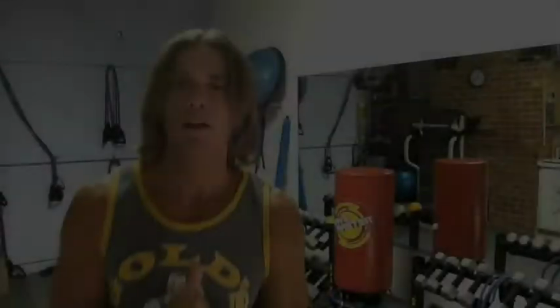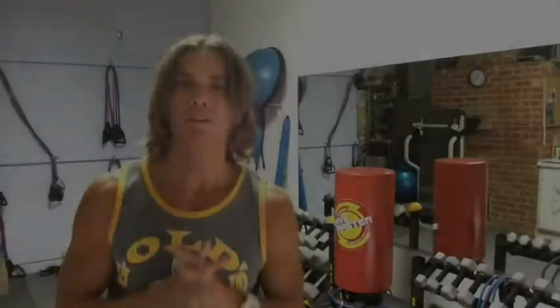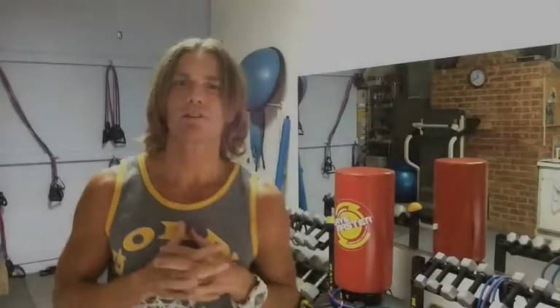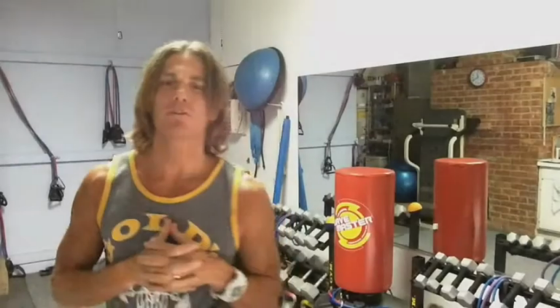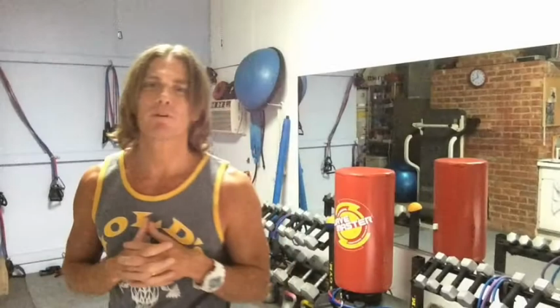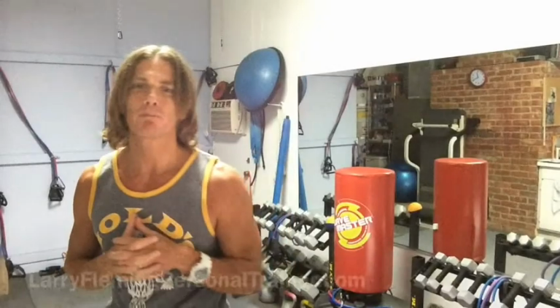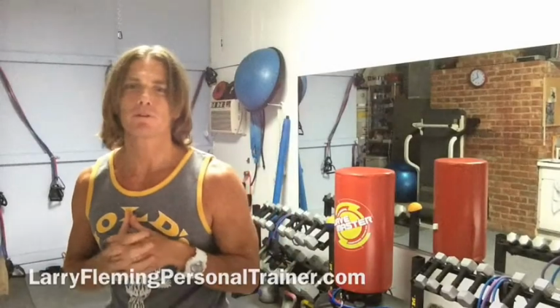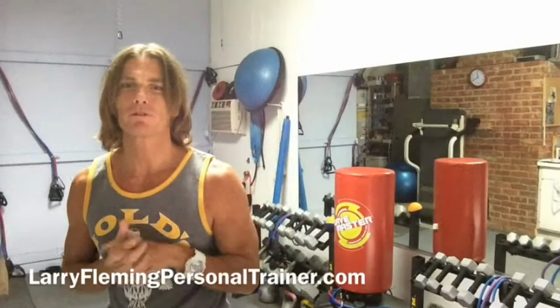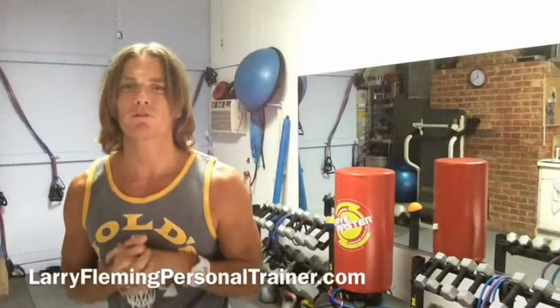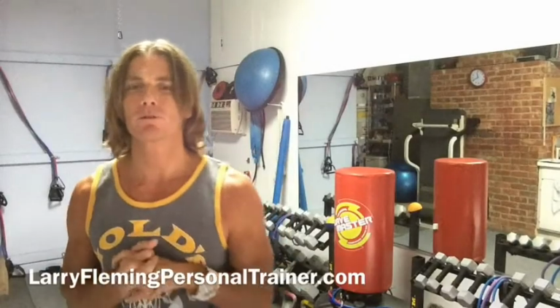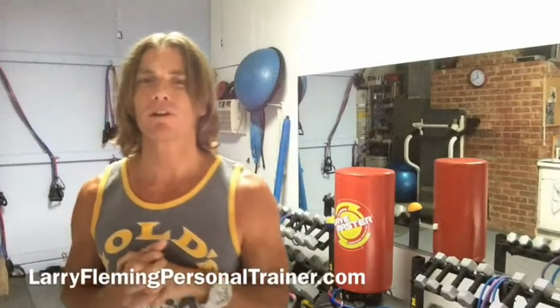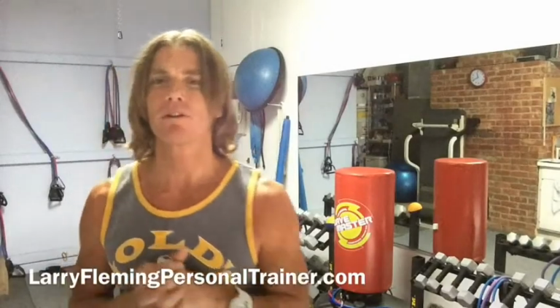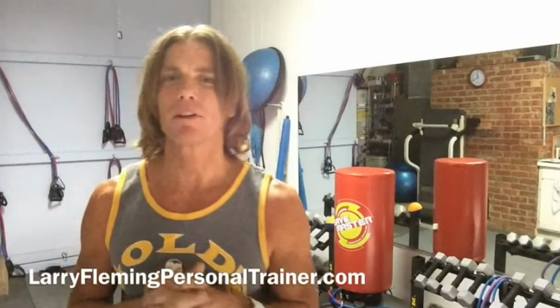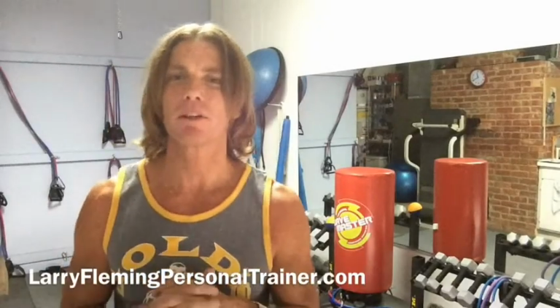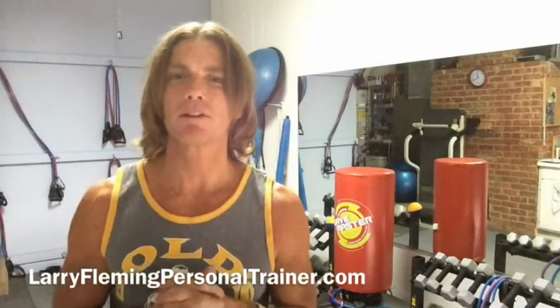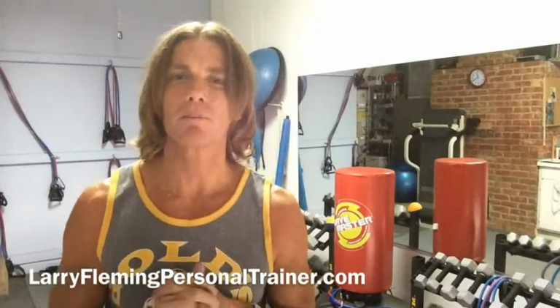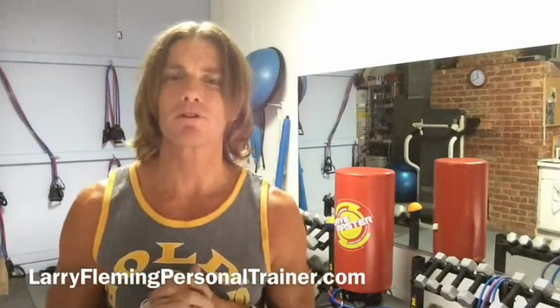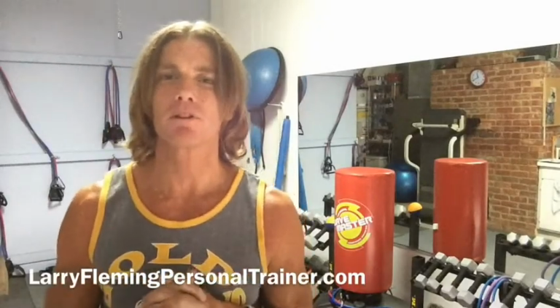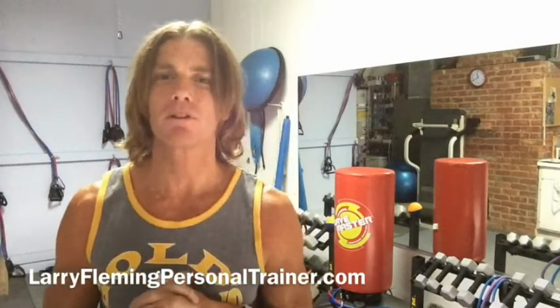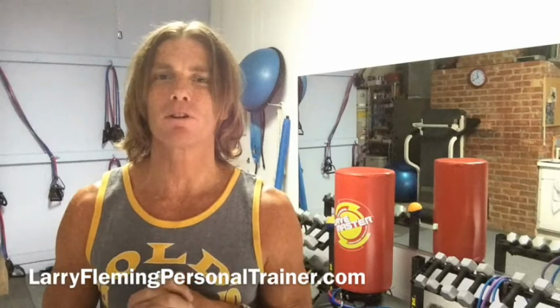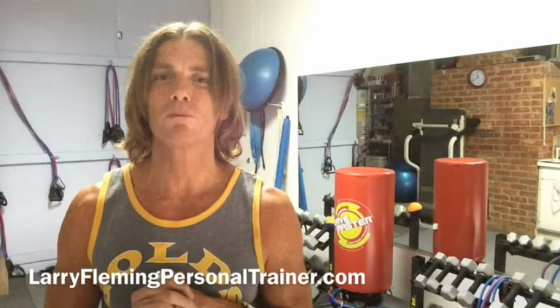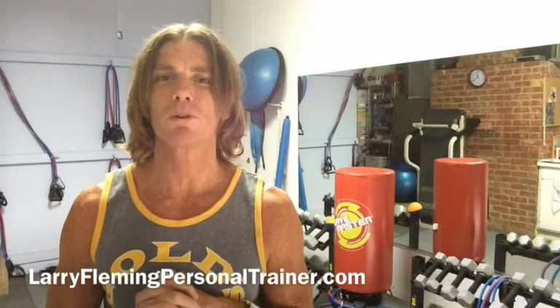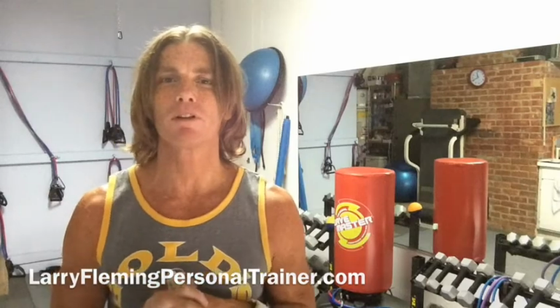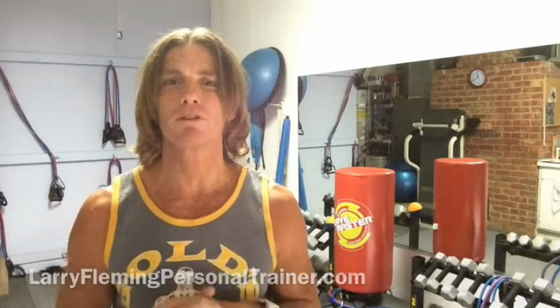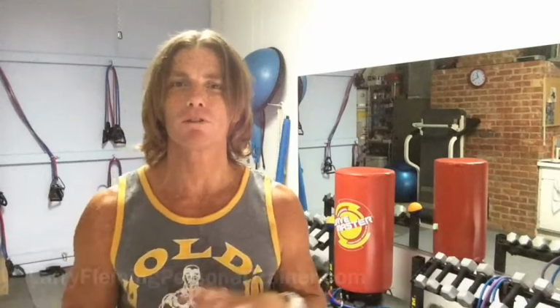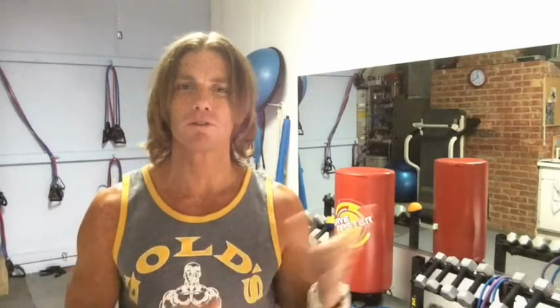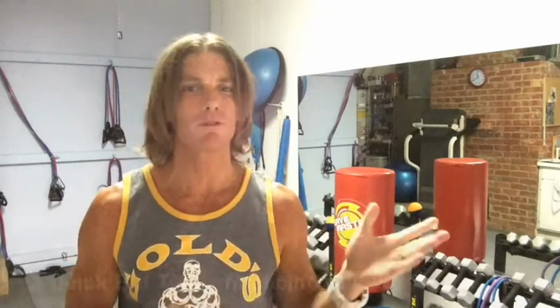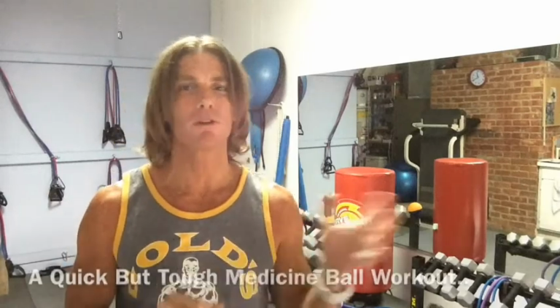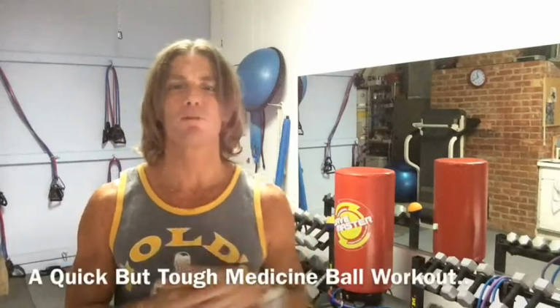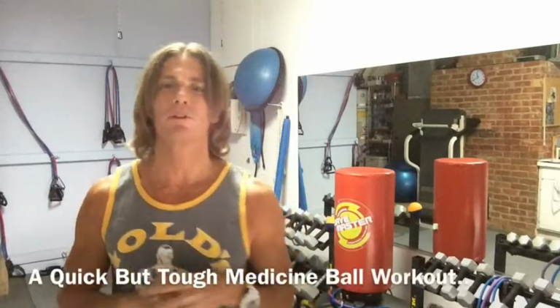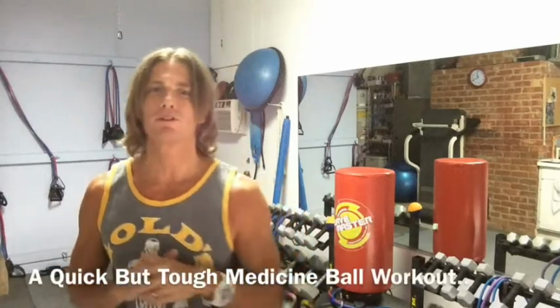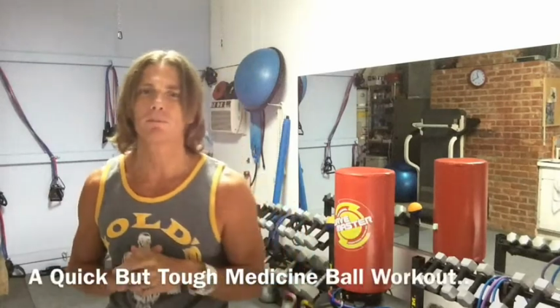Hi, this is Larry Fleming, personal trainer again. Today I'm going to show you a little home workout you can do. You can do it at home or at the gym.